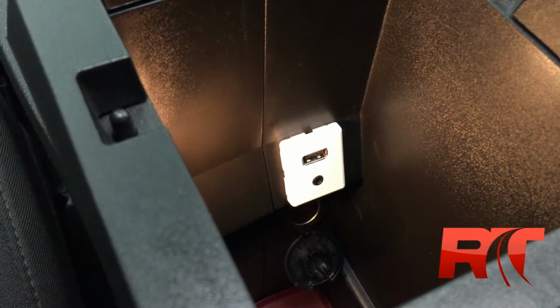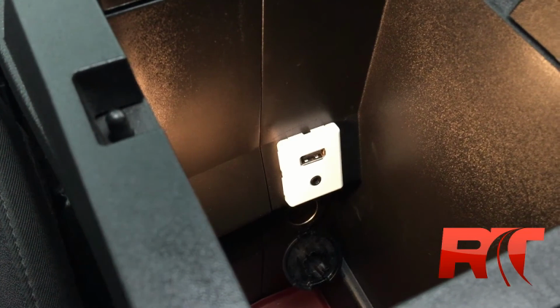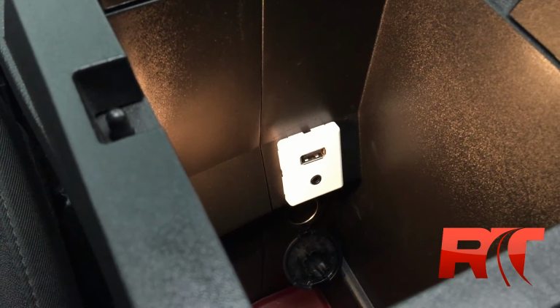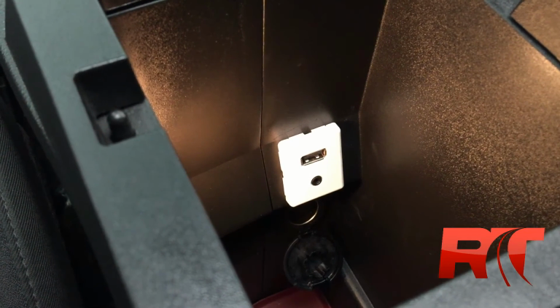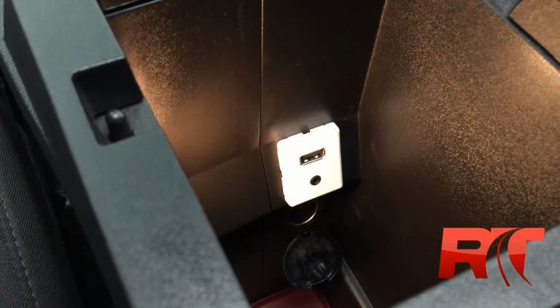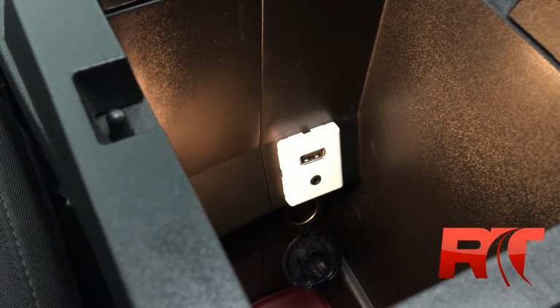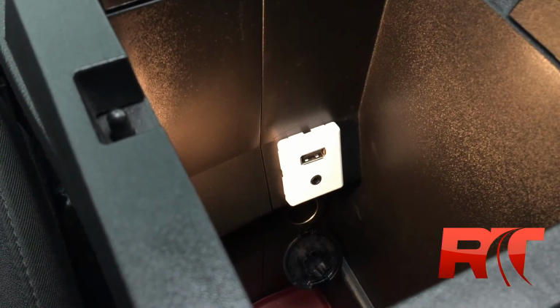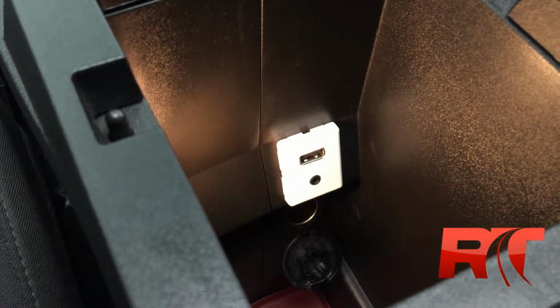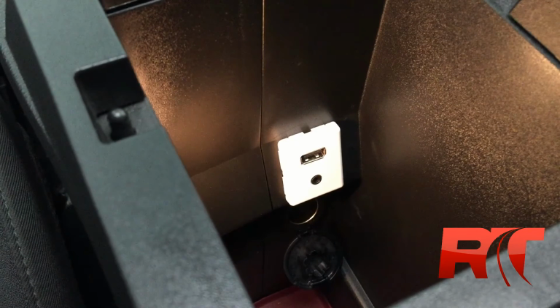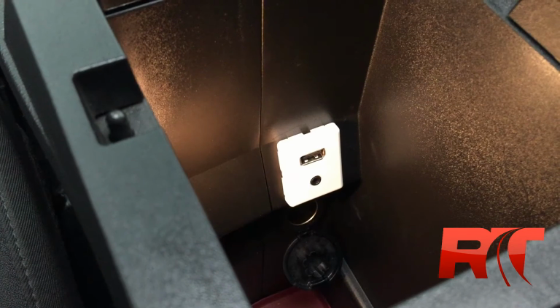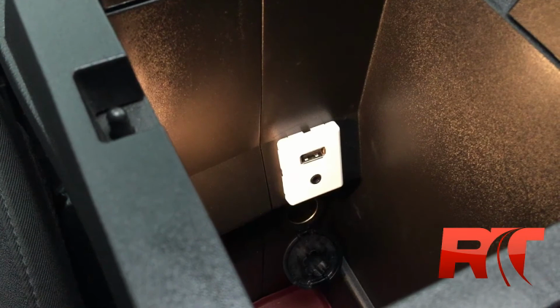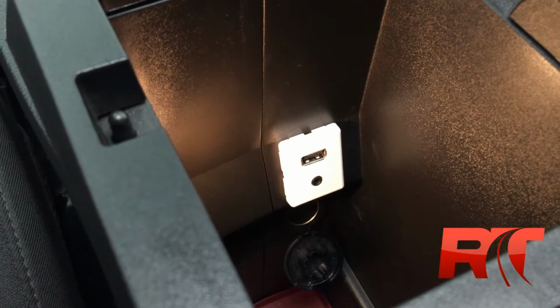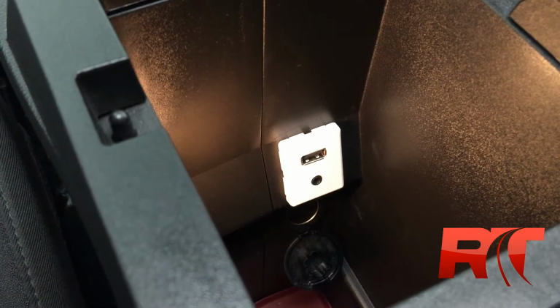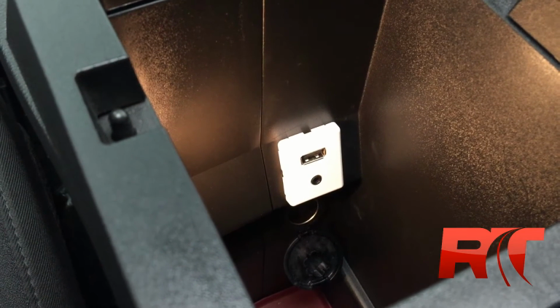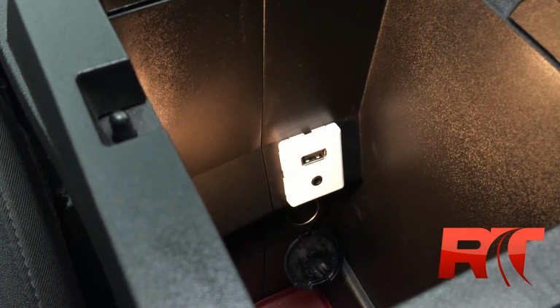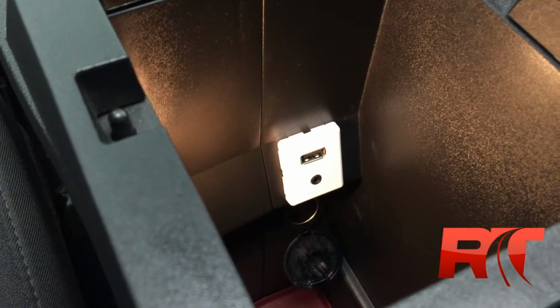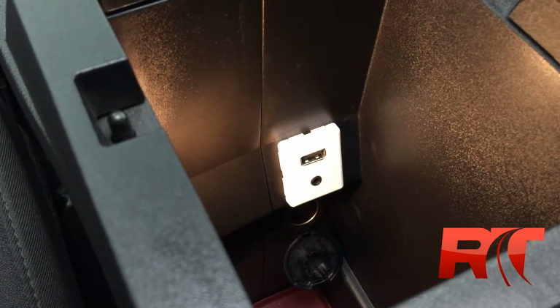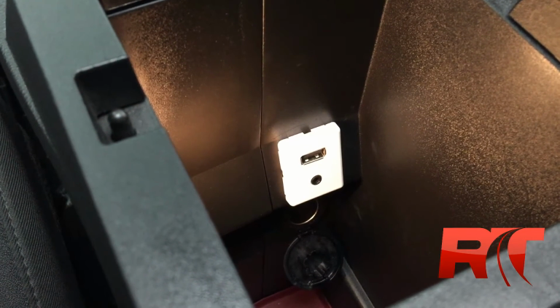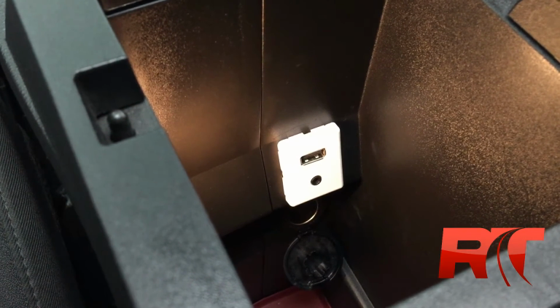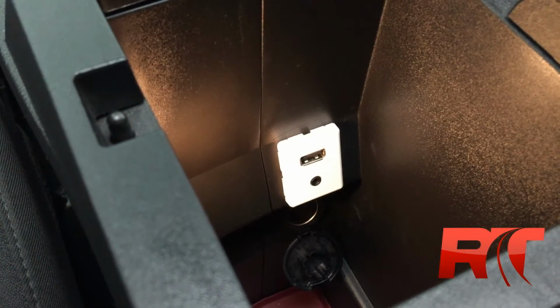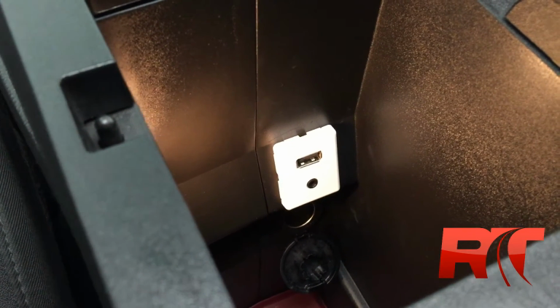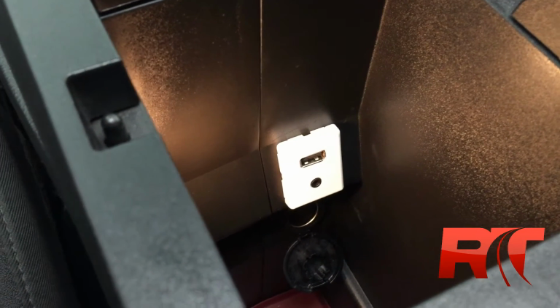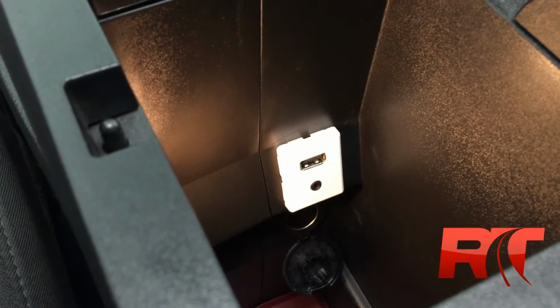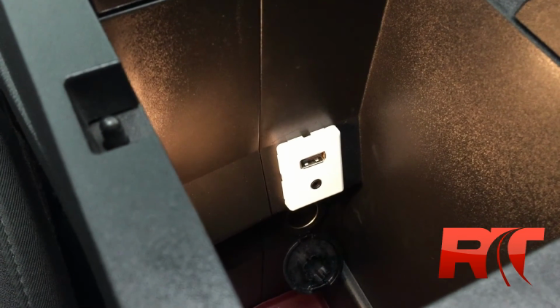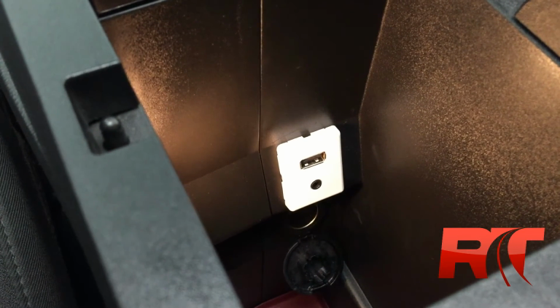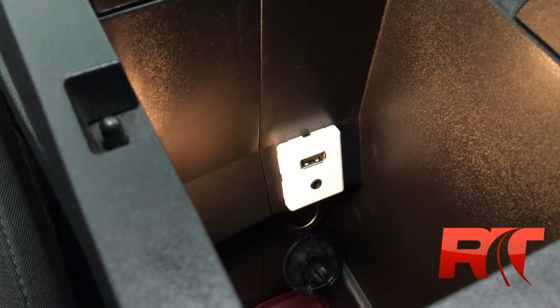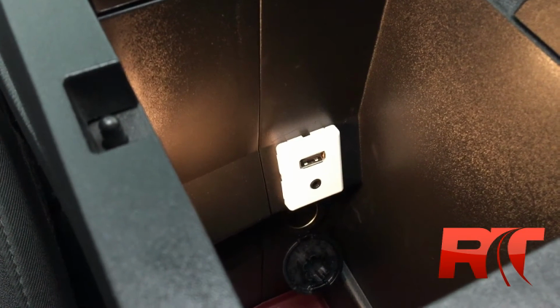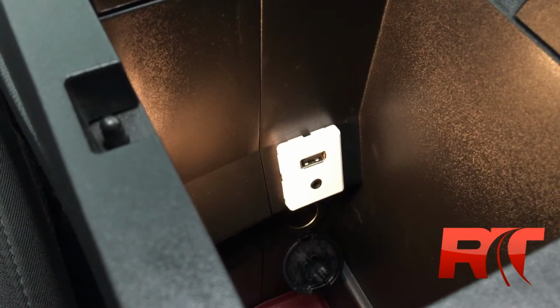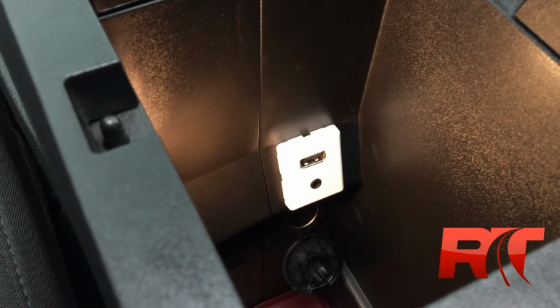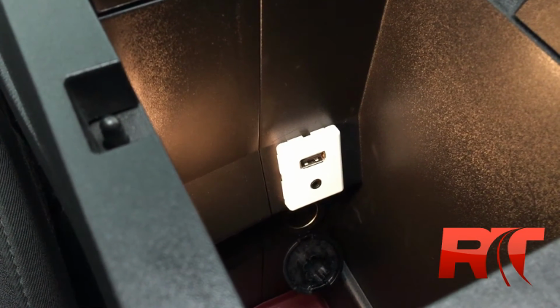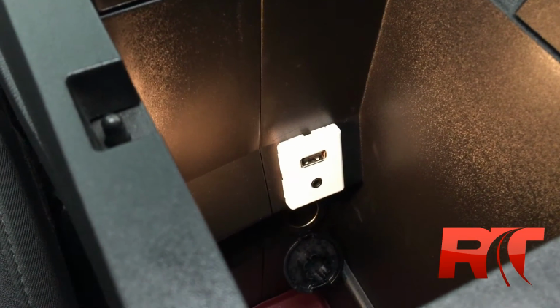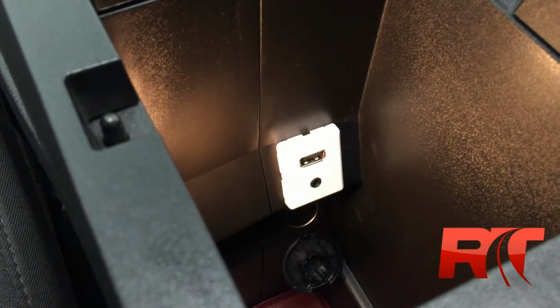Conveniently located between the driver and passenger seat in the armrest are the USB port, the auxiliary port, and a 12-volt adapter.